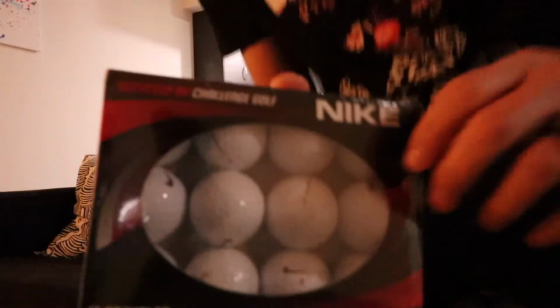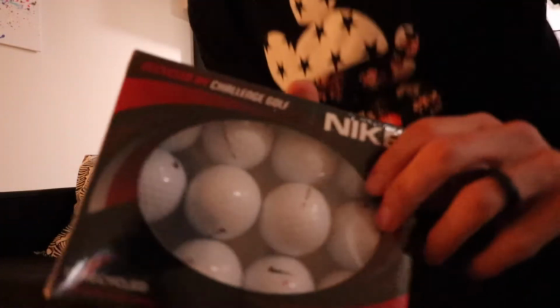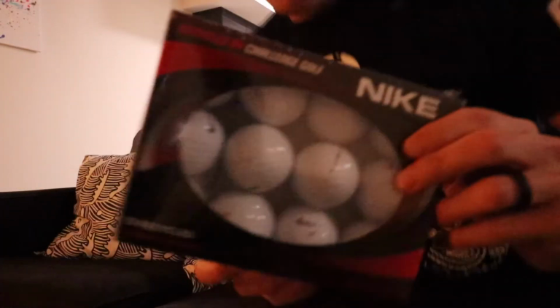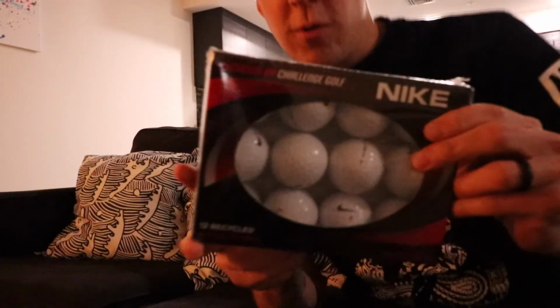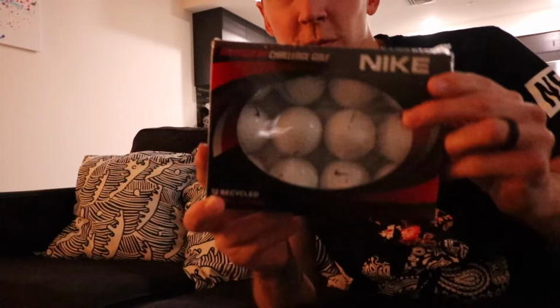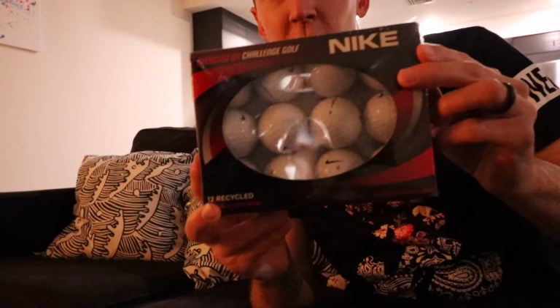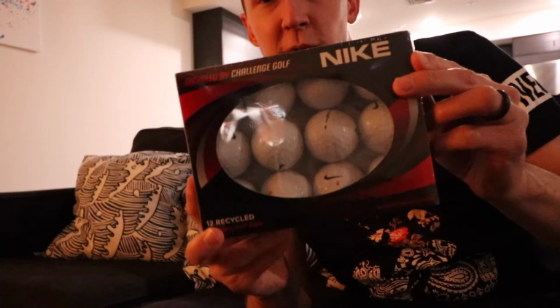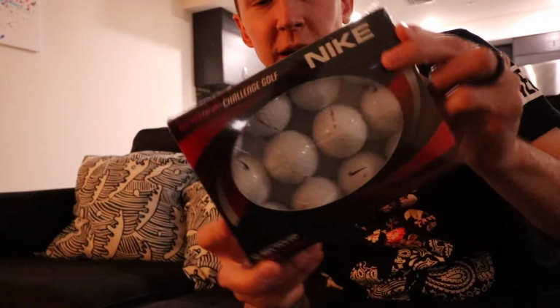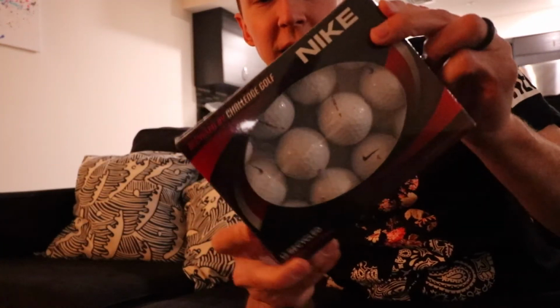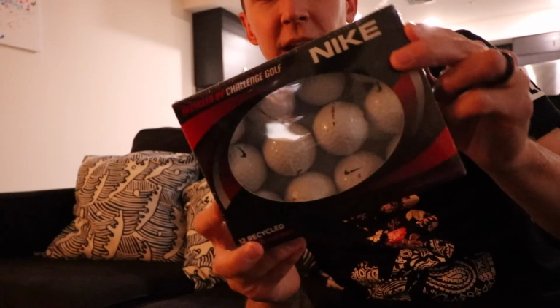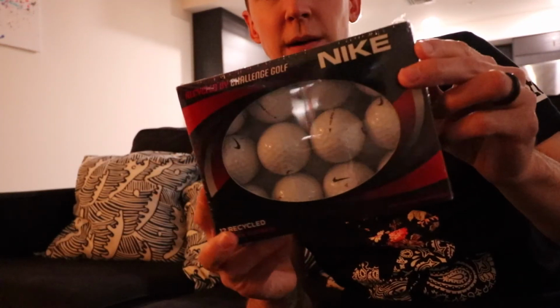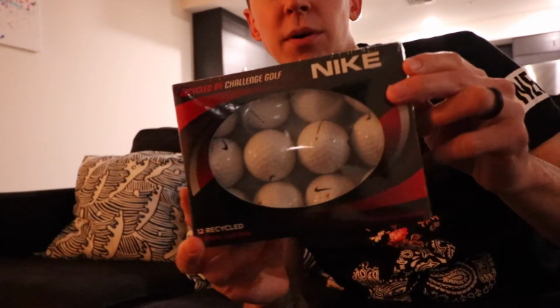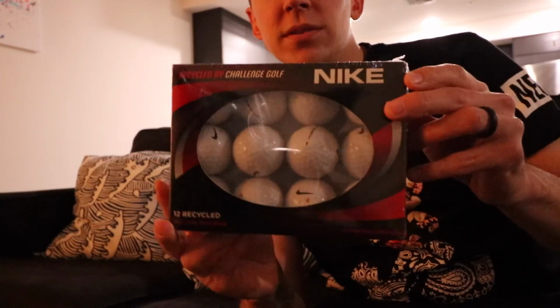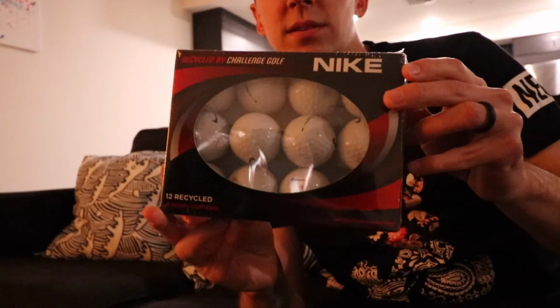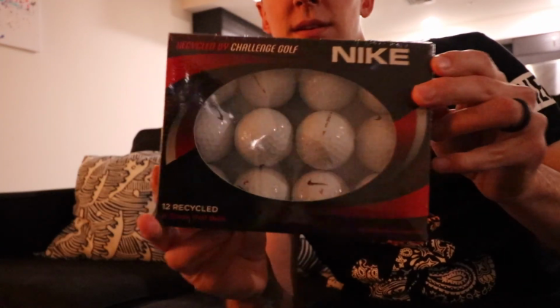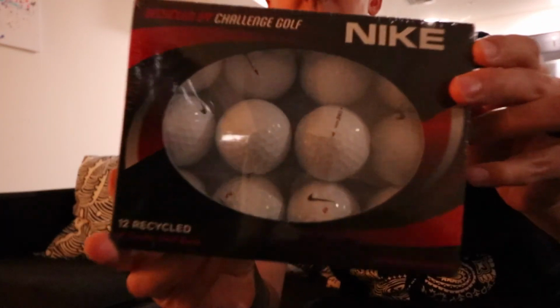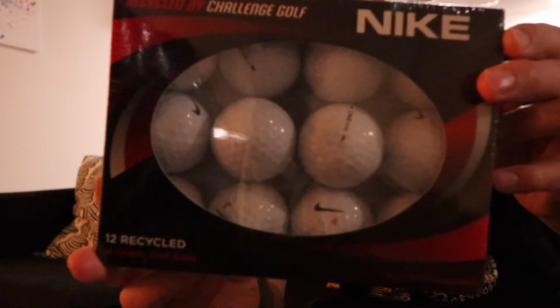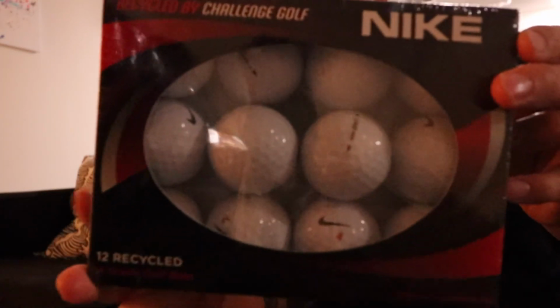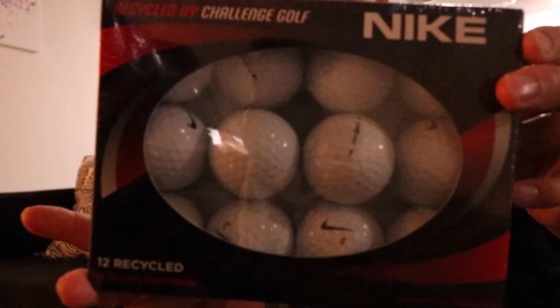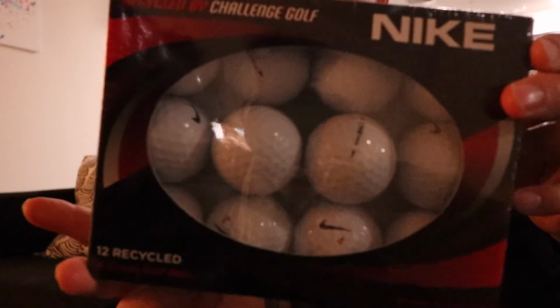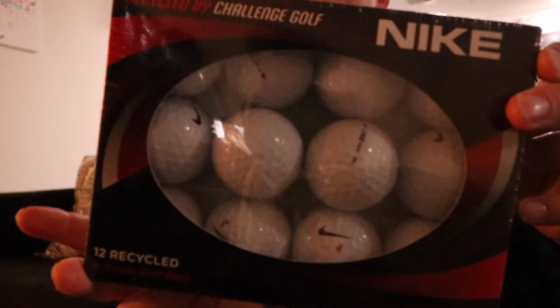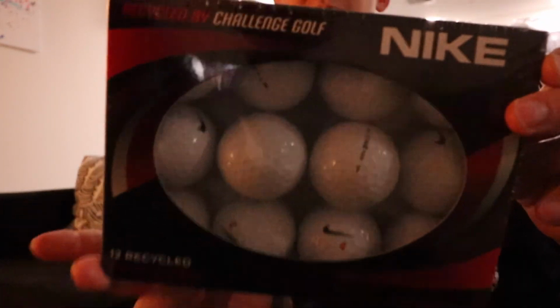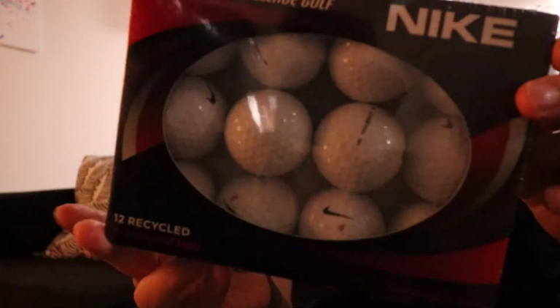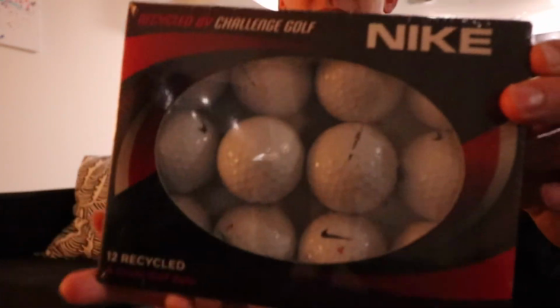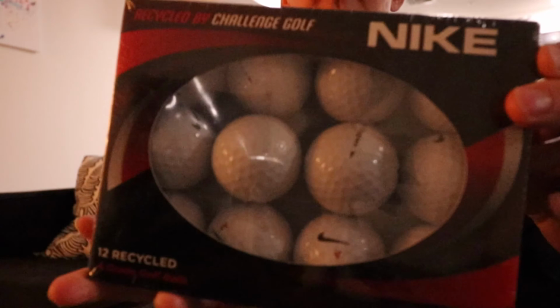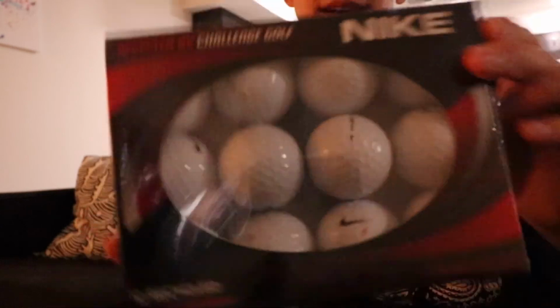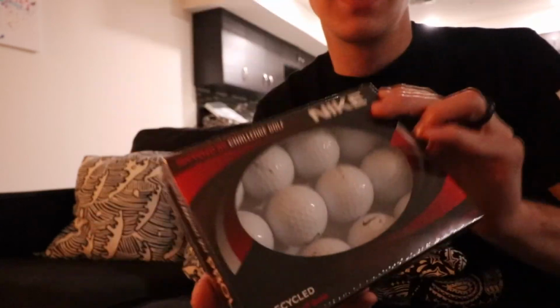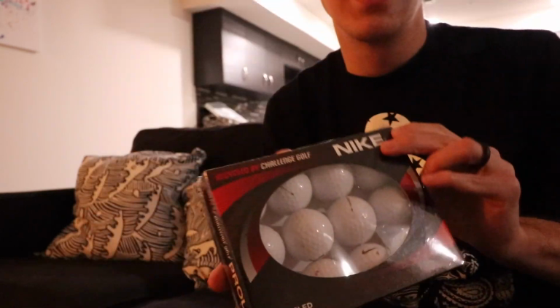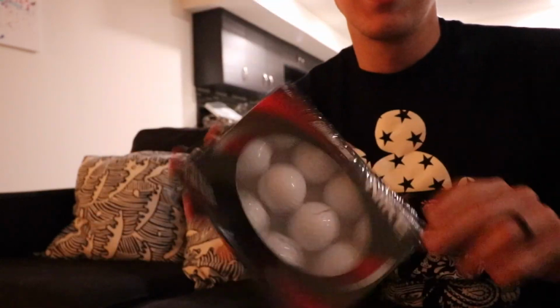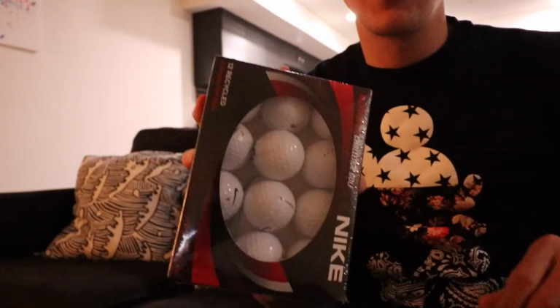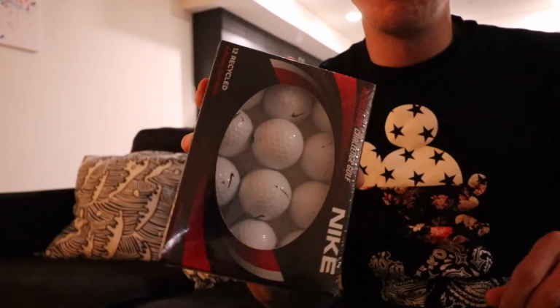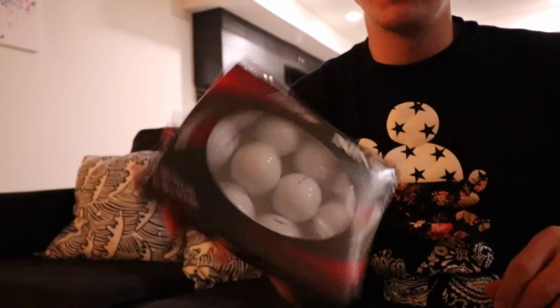Oh really quick — I also got golf balls for Christmas.